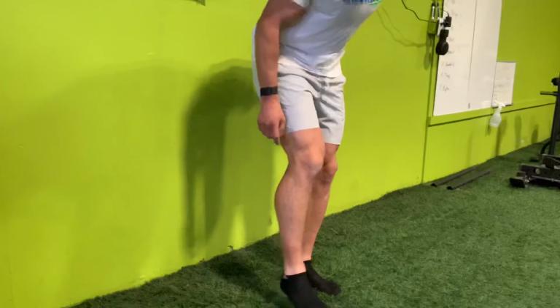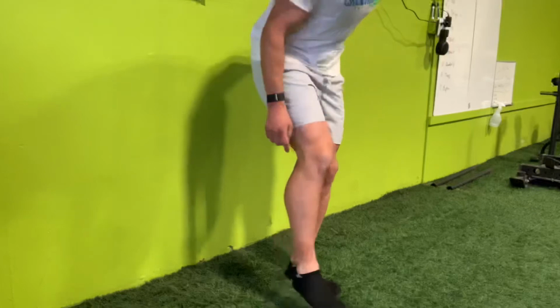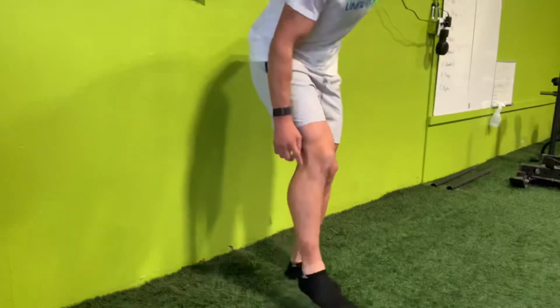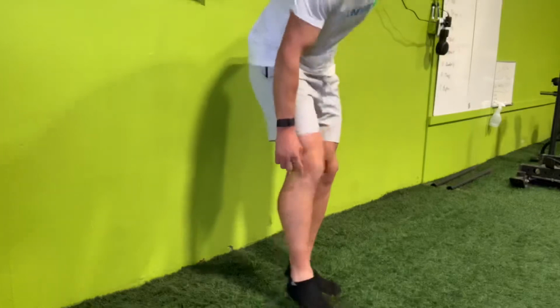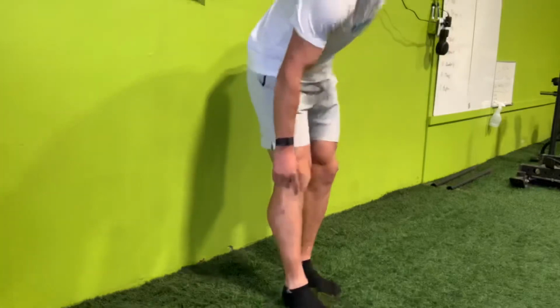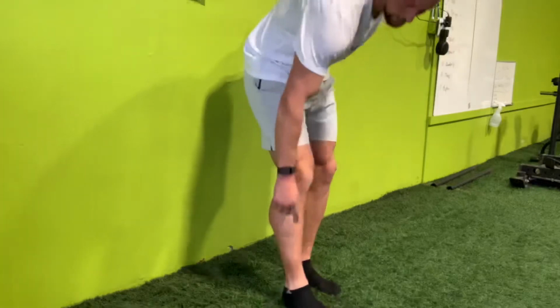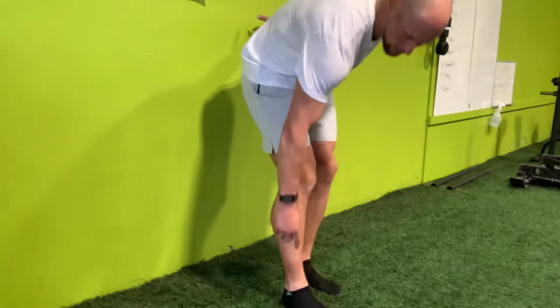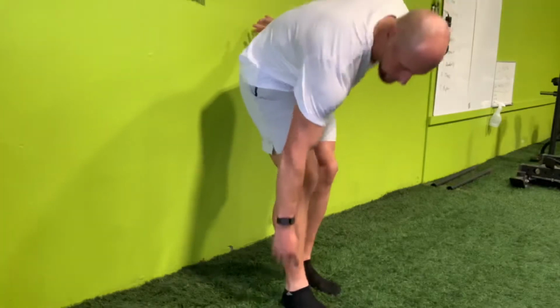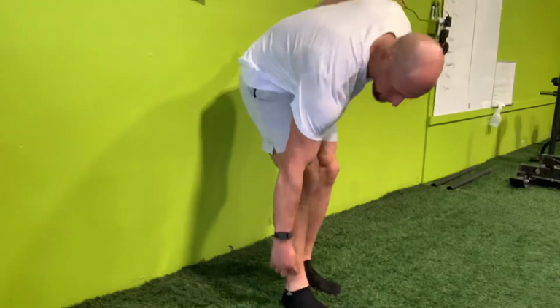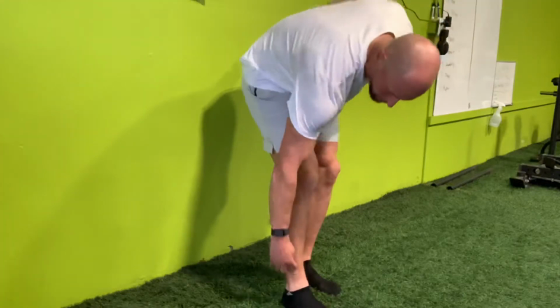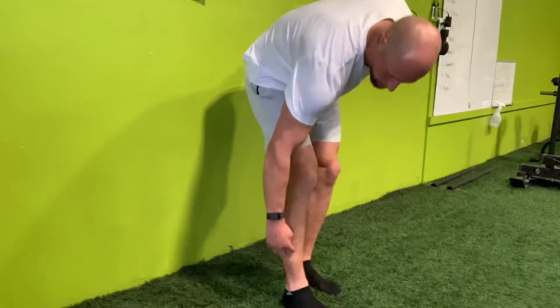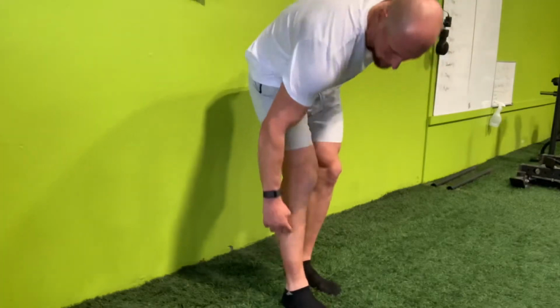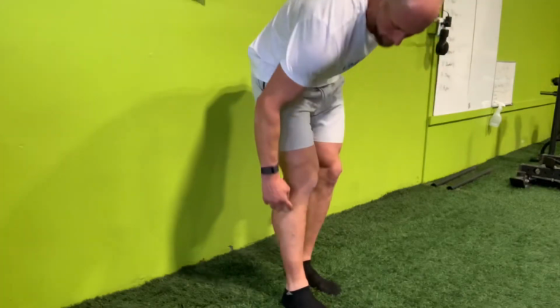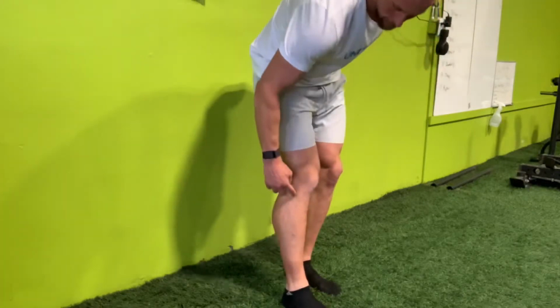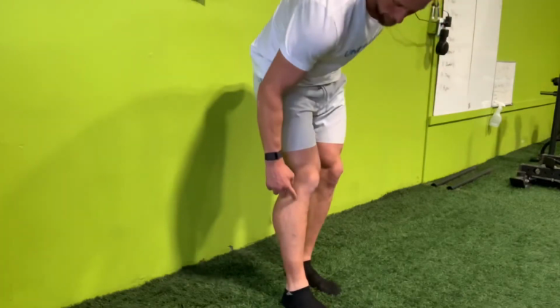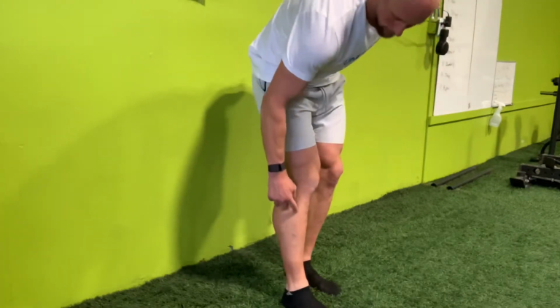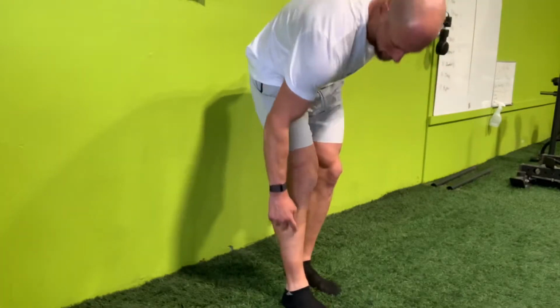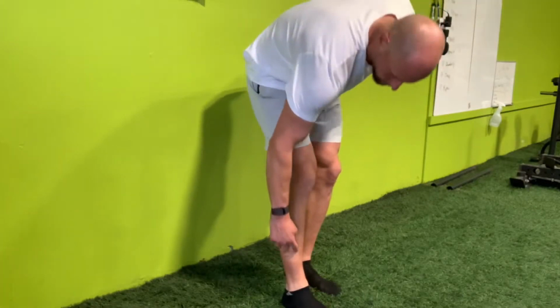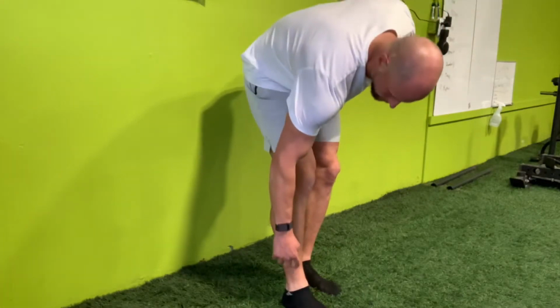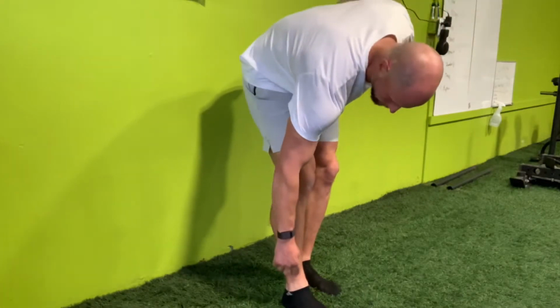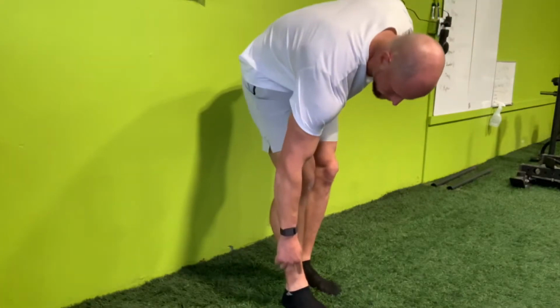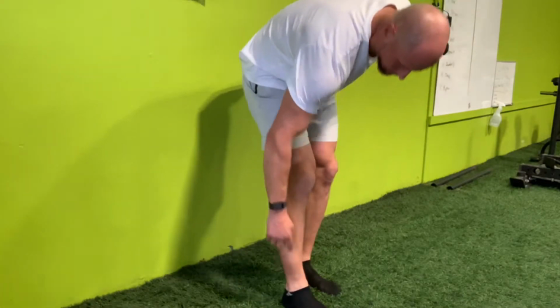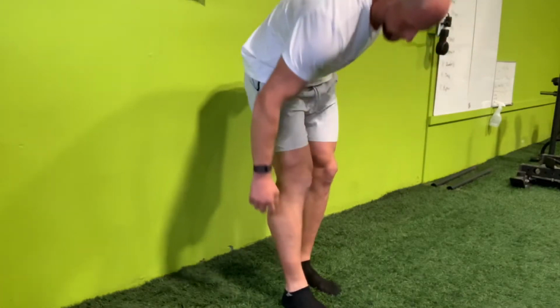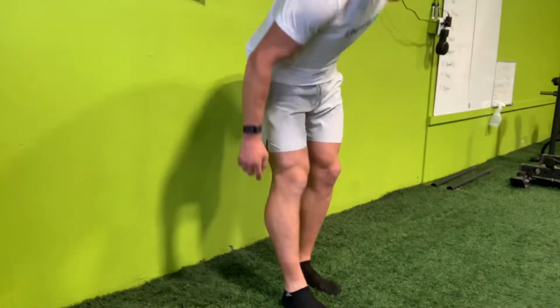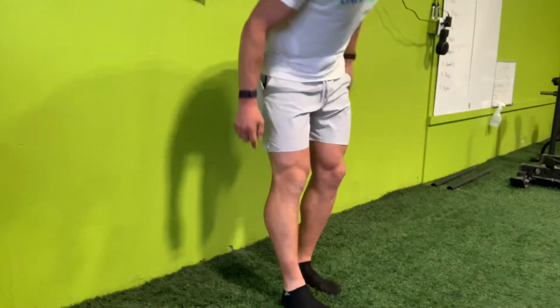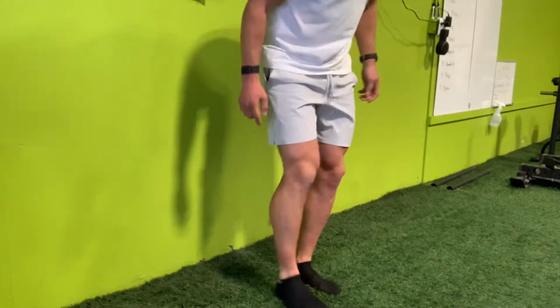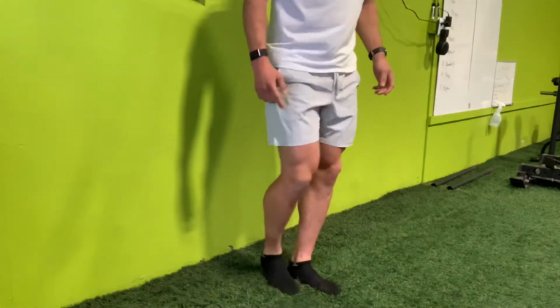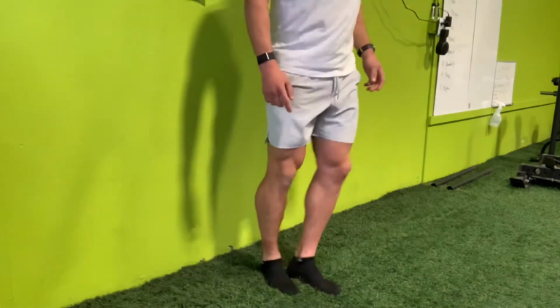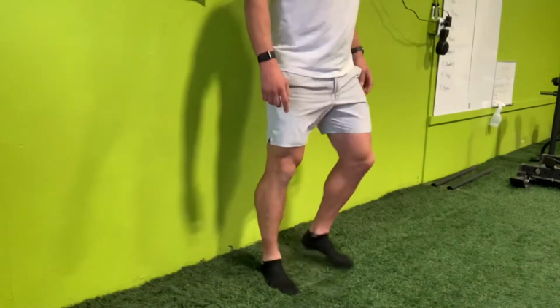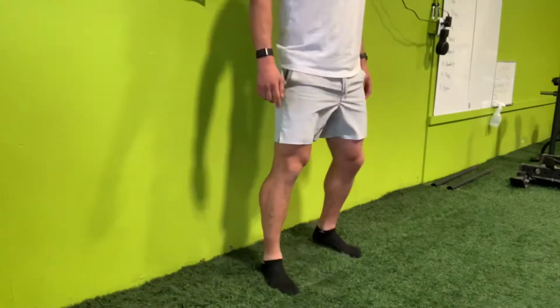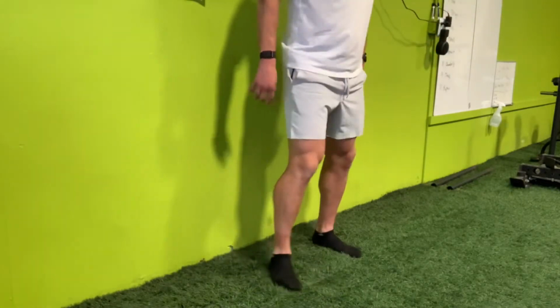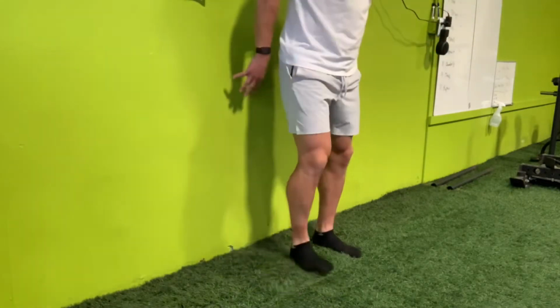This video is all about activating the anterior tibialis, located in the front of your shin.